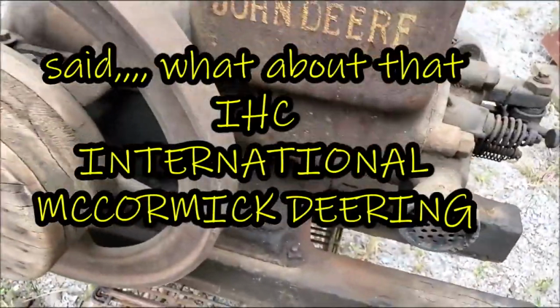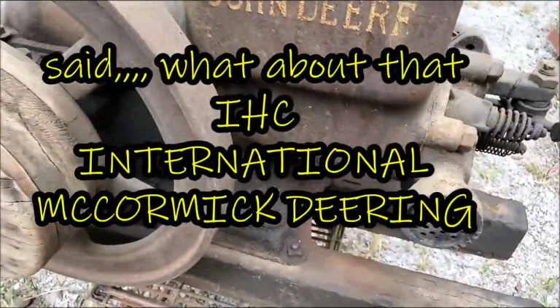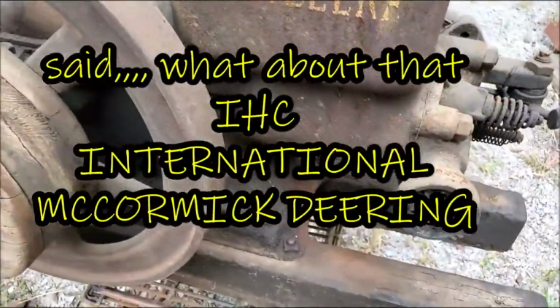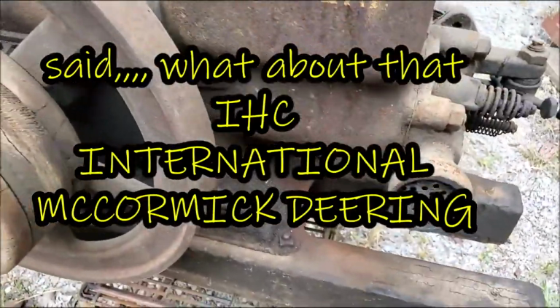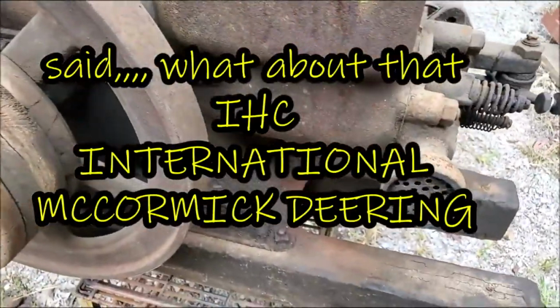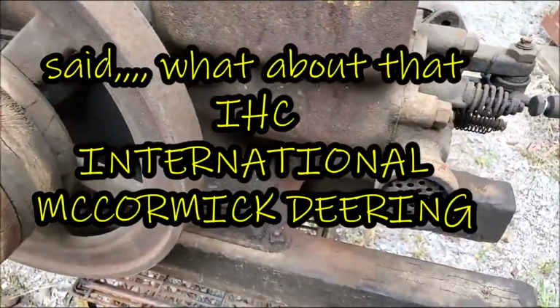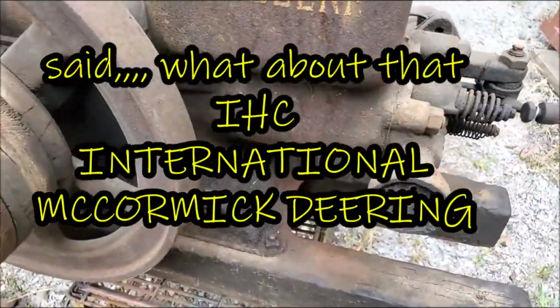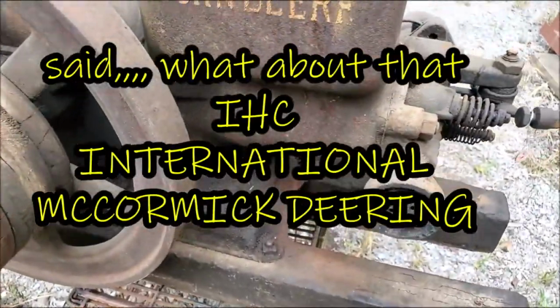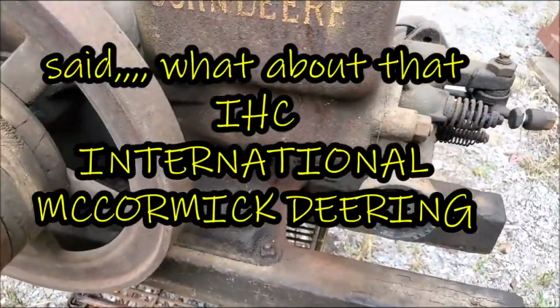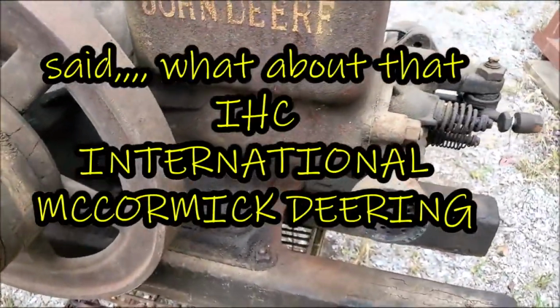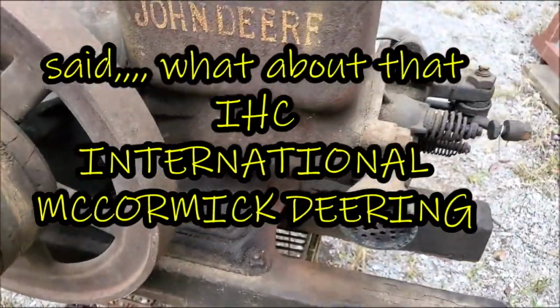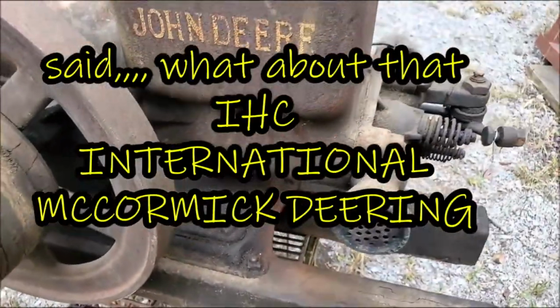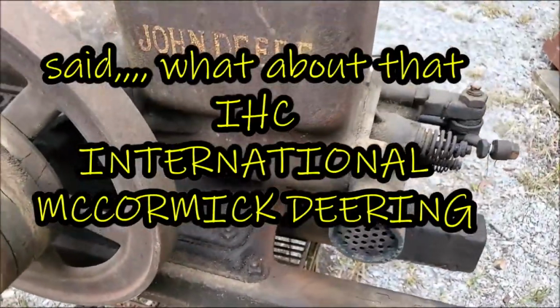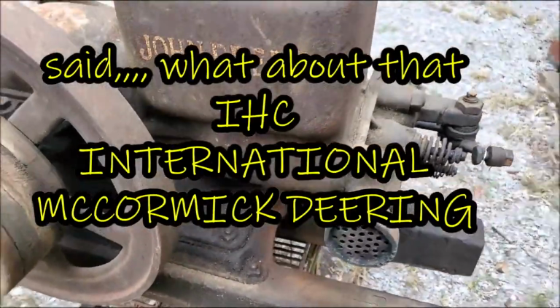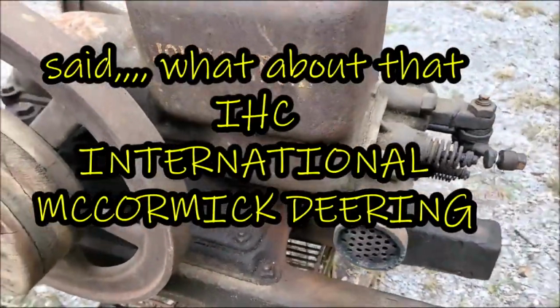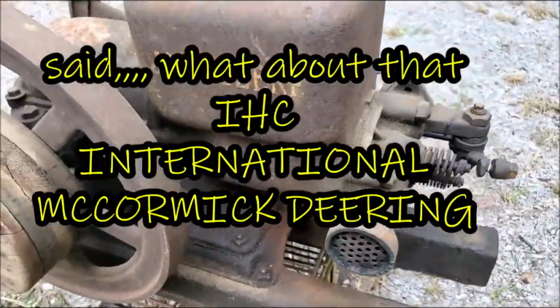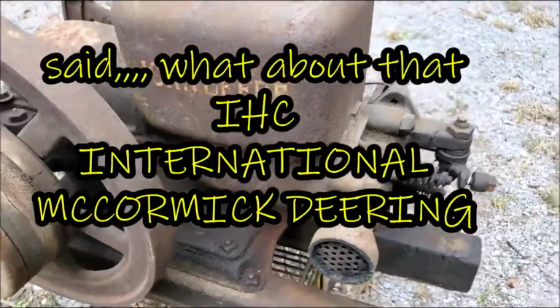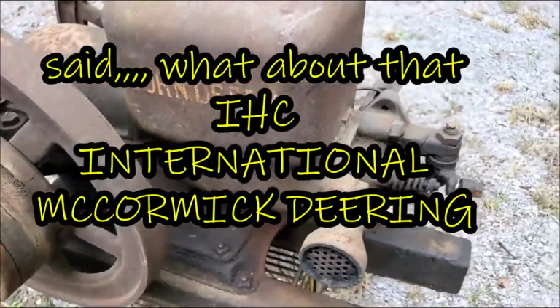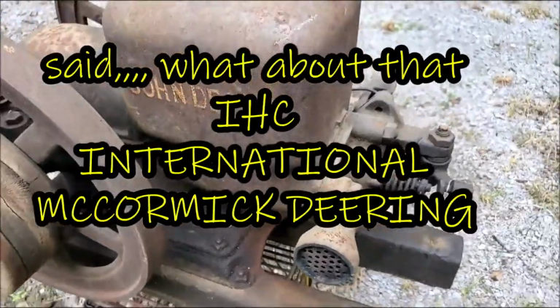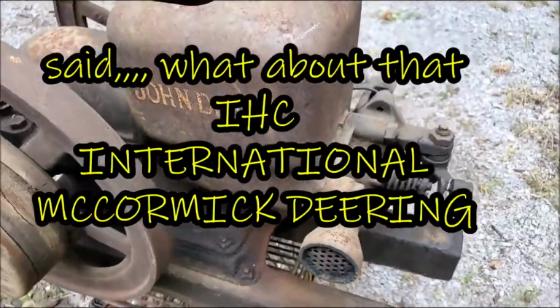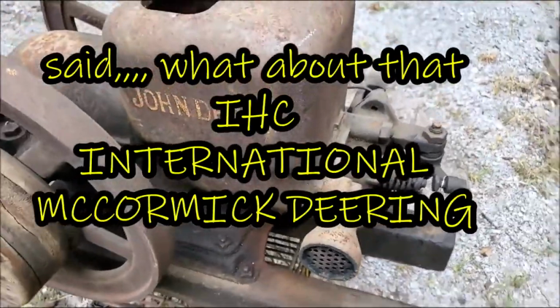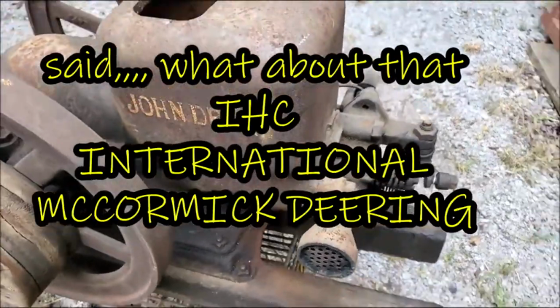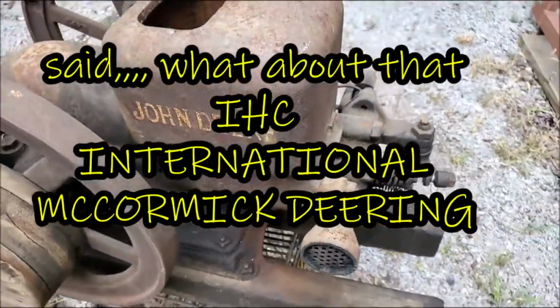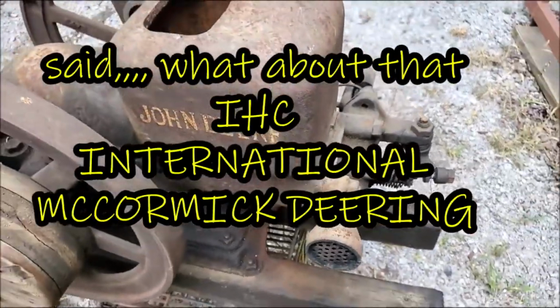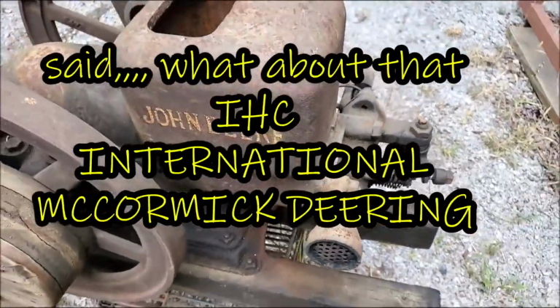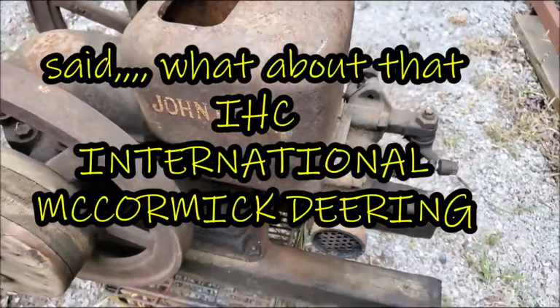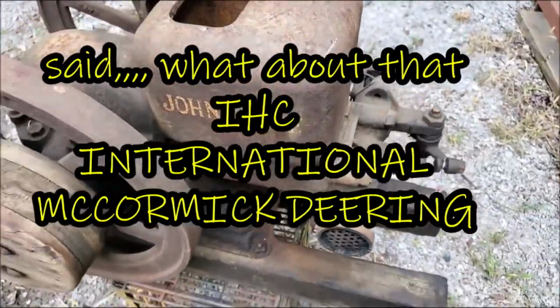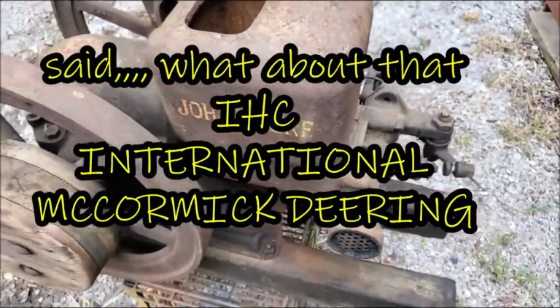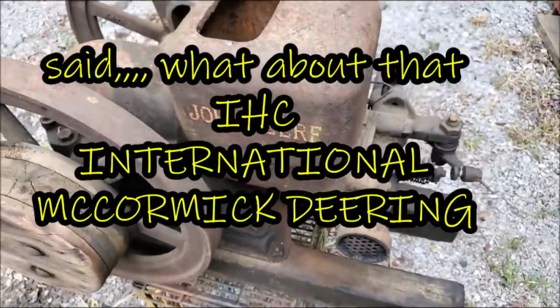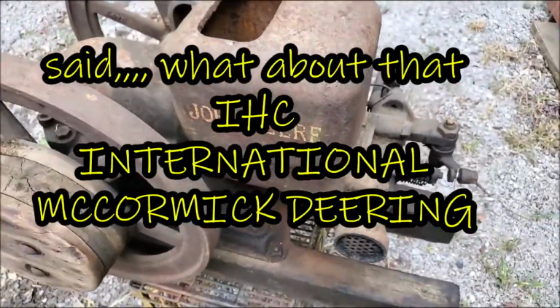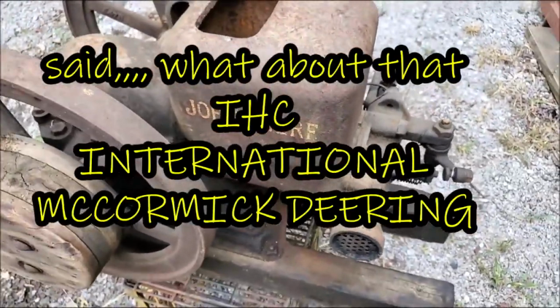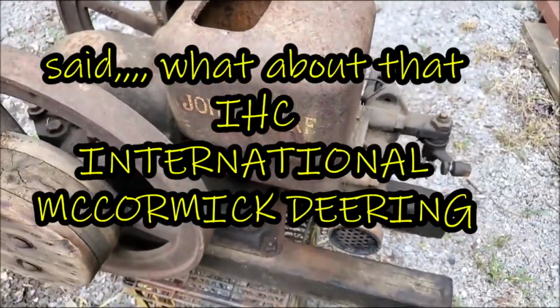There's some muffler too, so you know, it's all here.